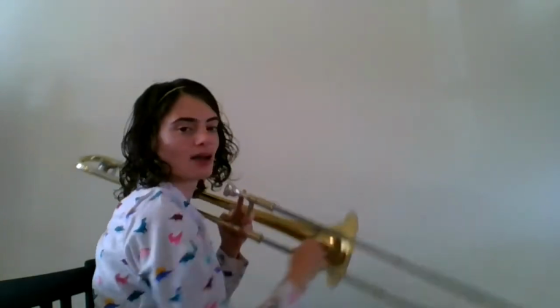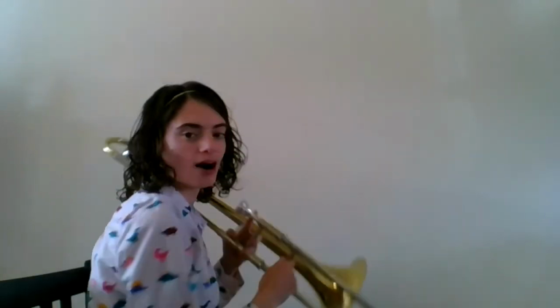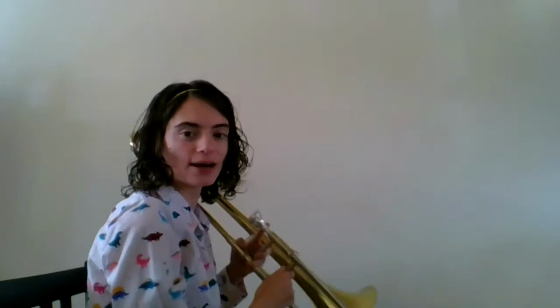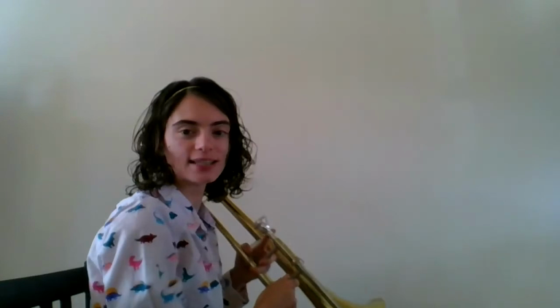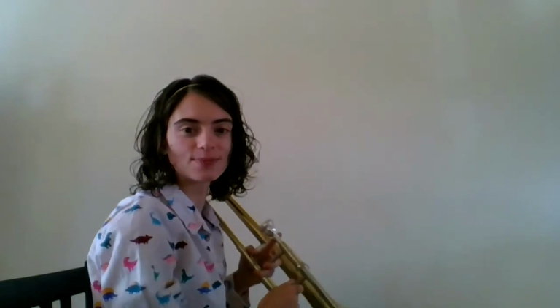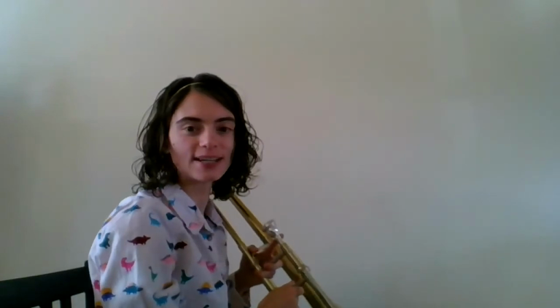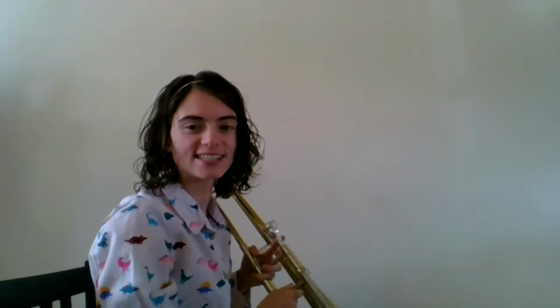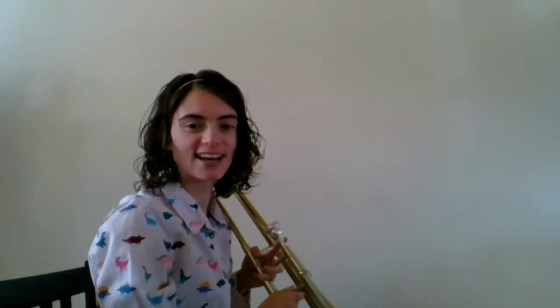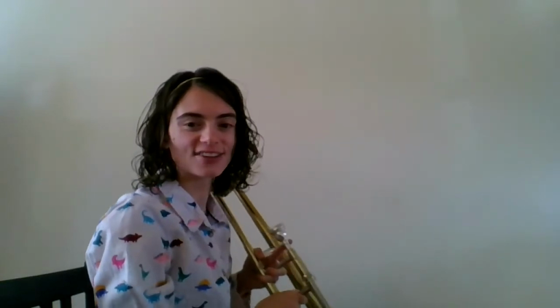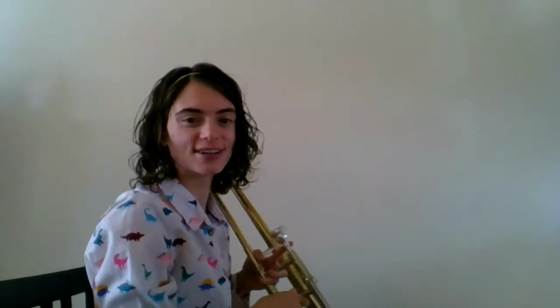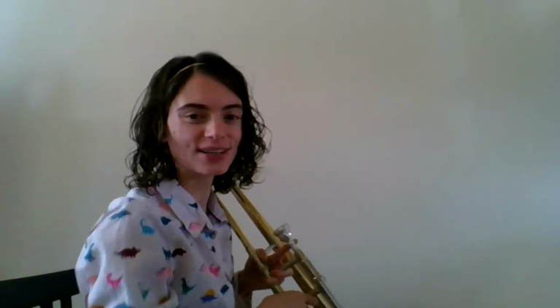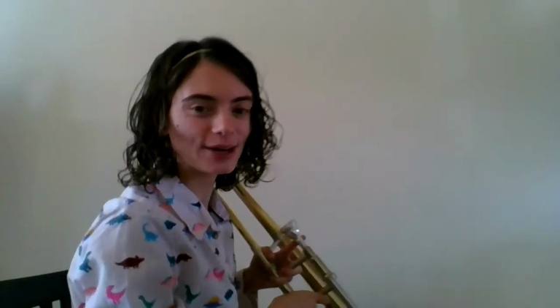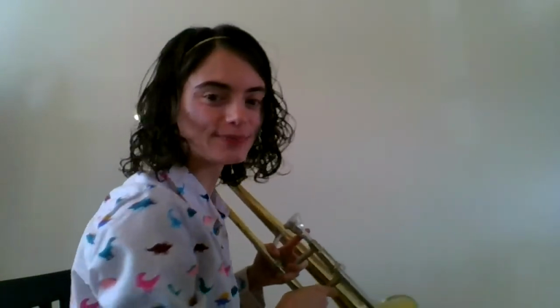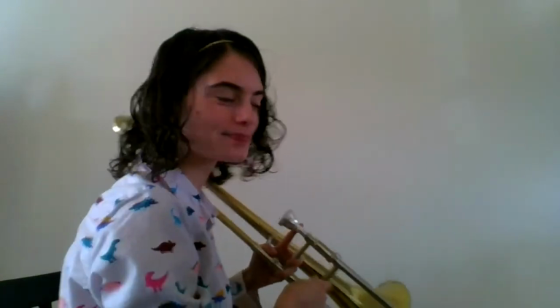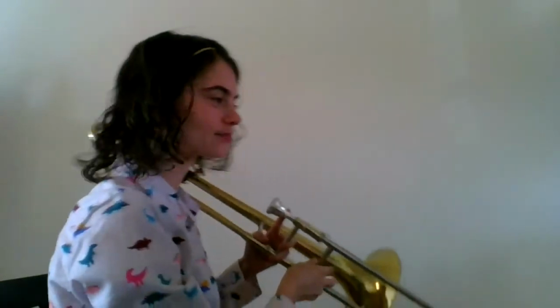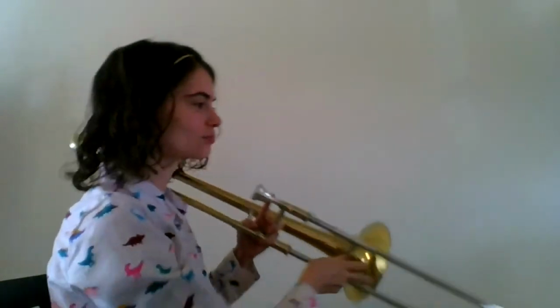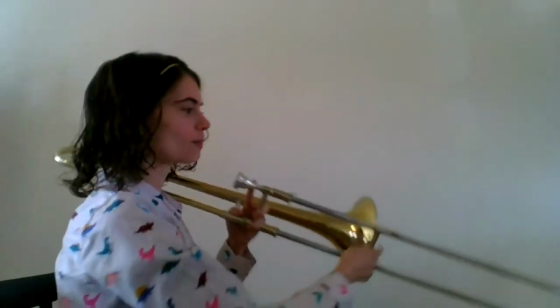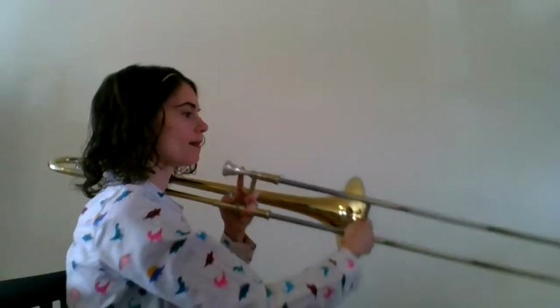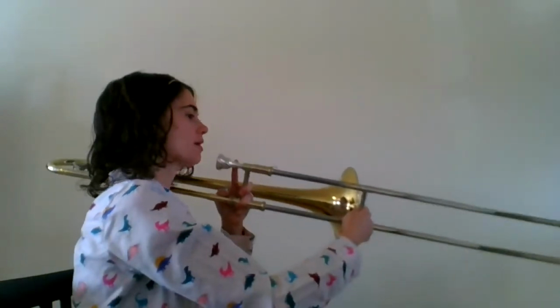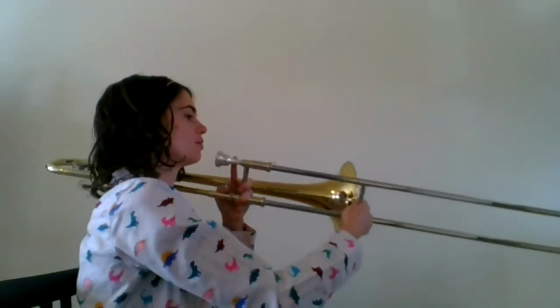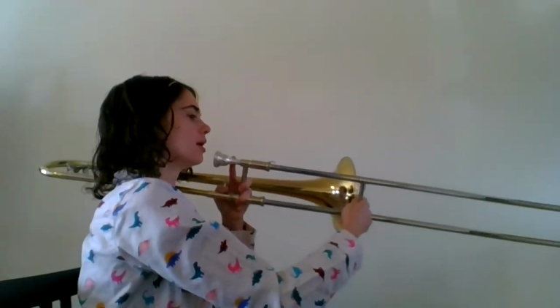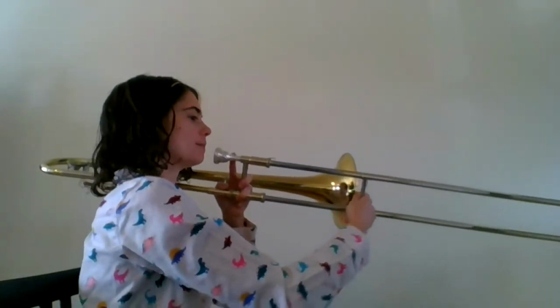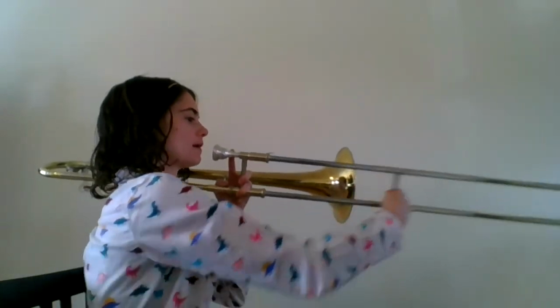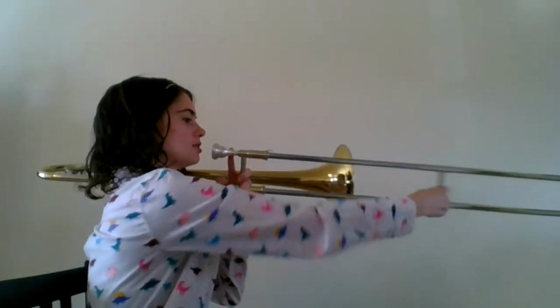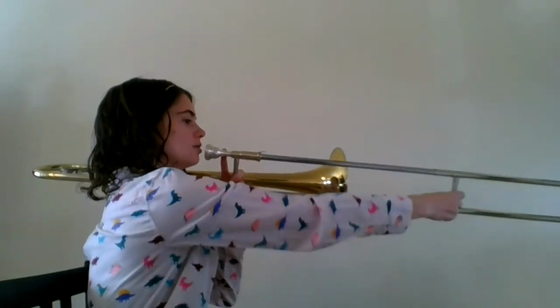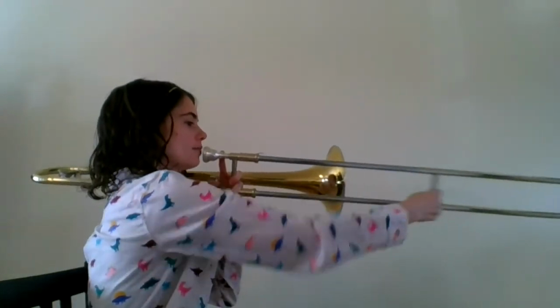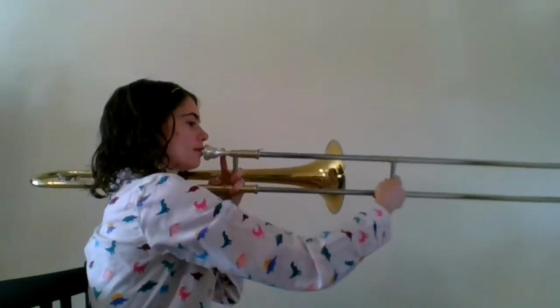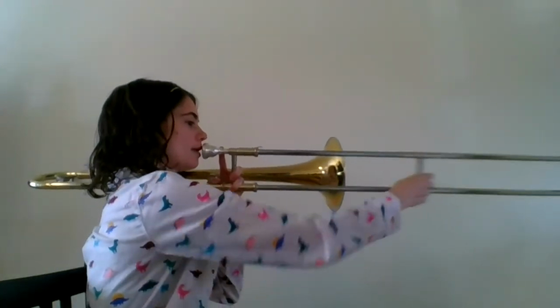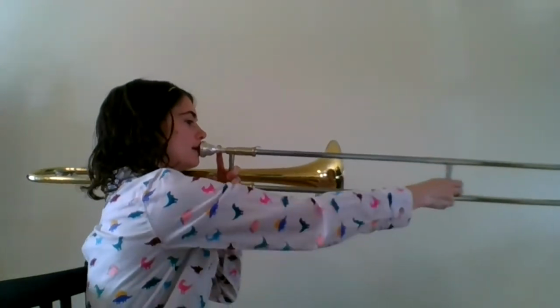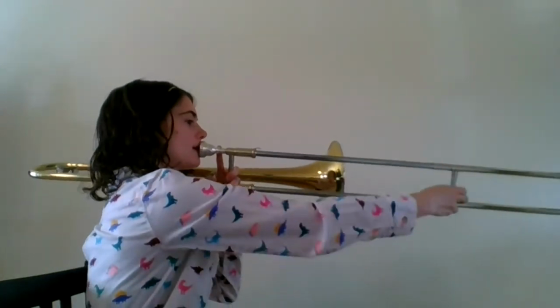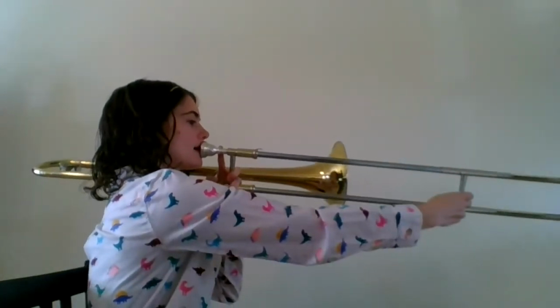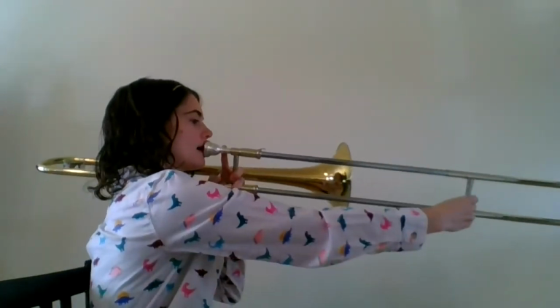Alright, let's play it together. Here we go. One, two, ready, go.